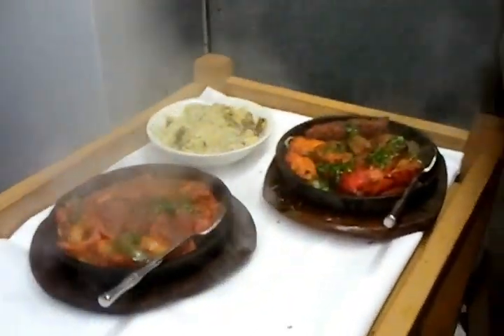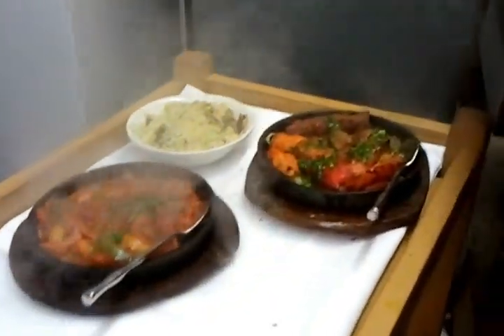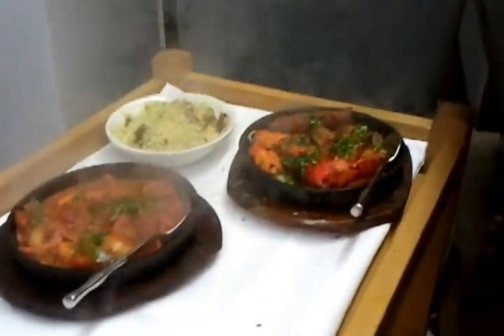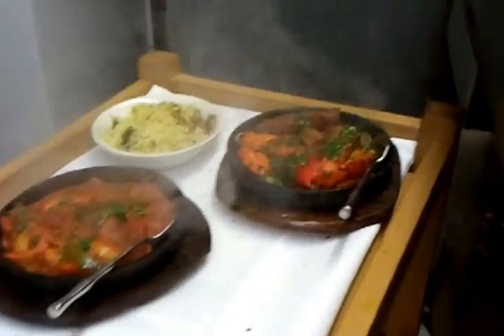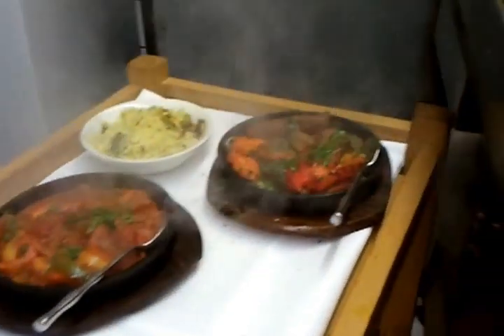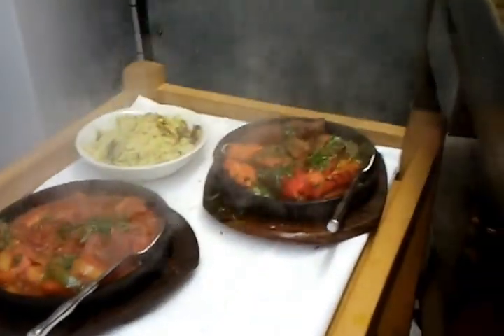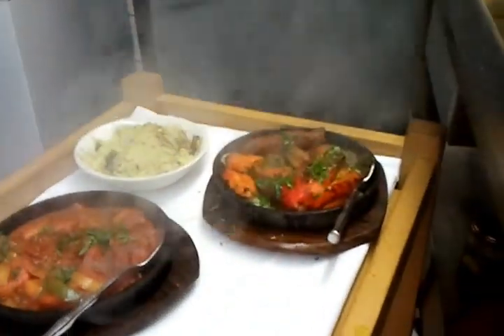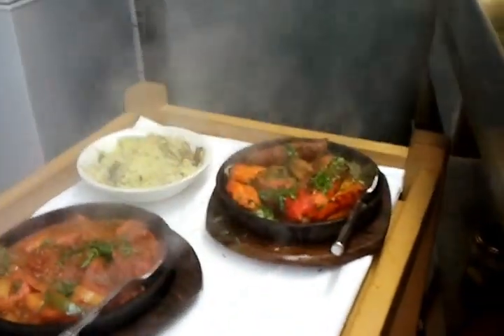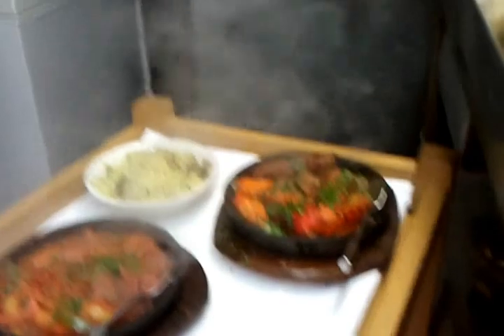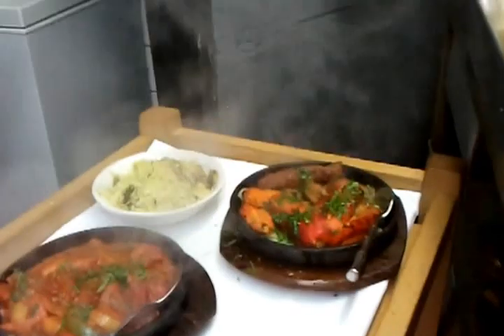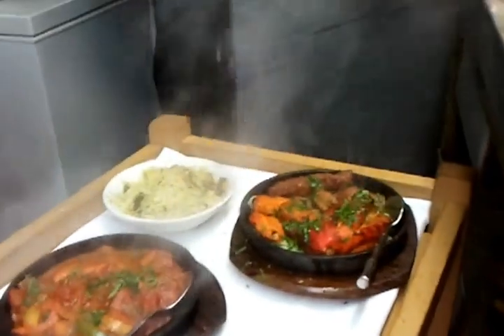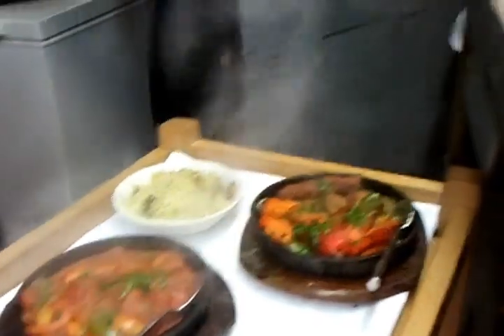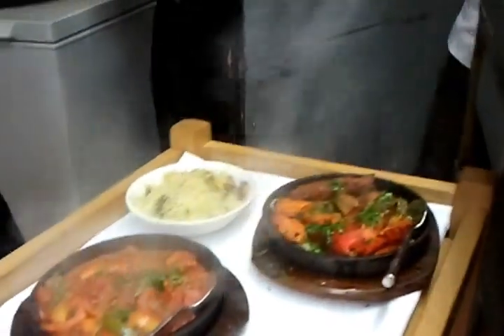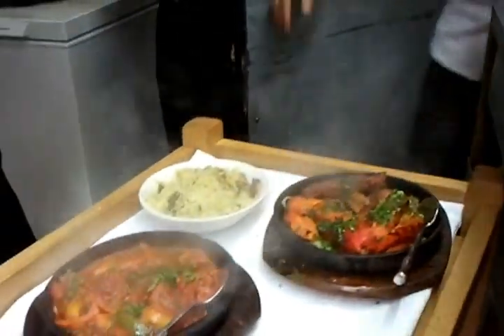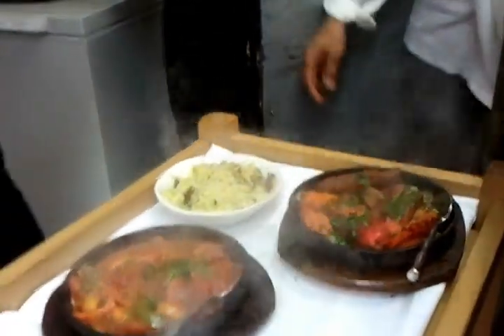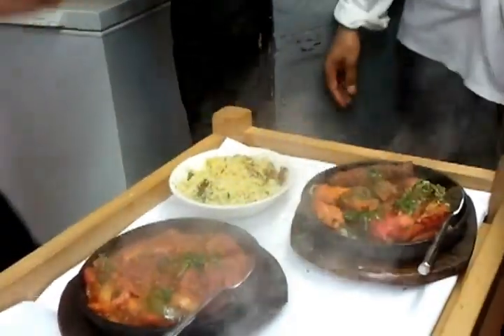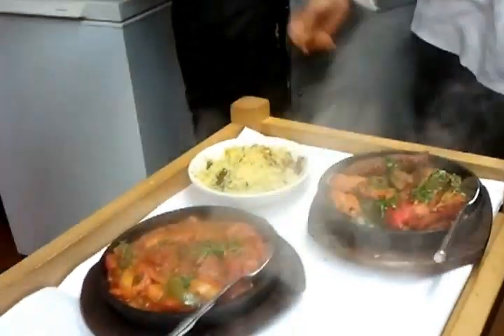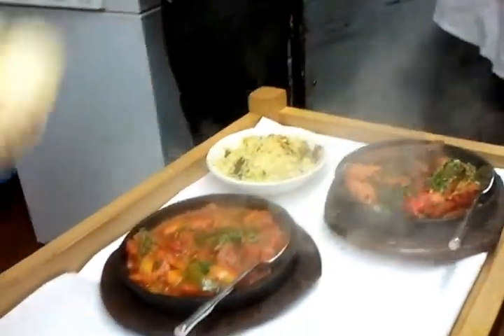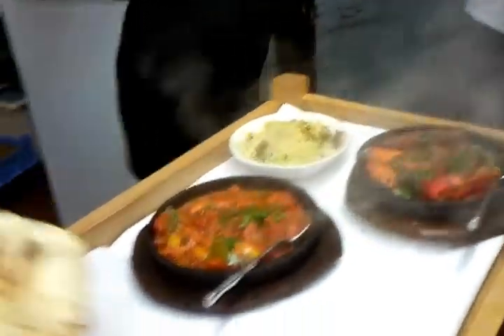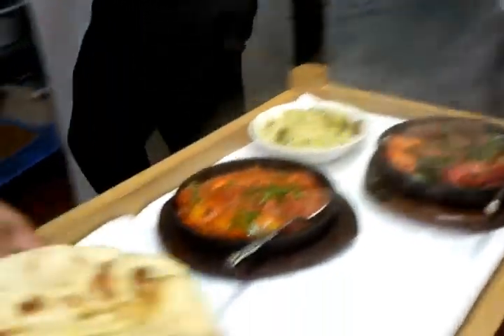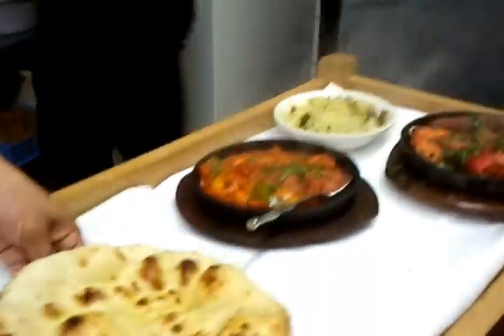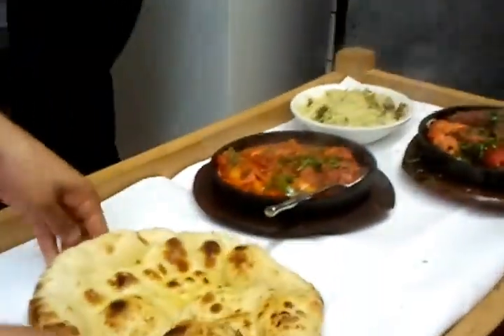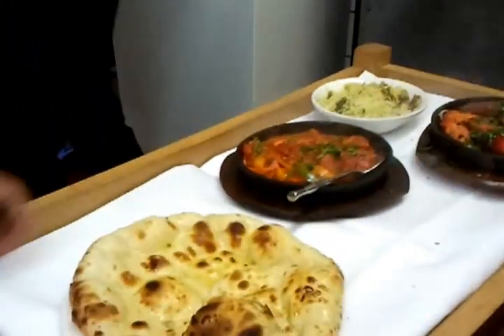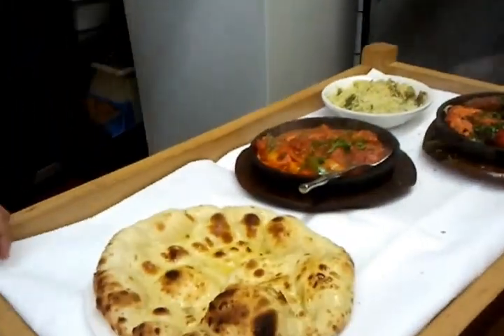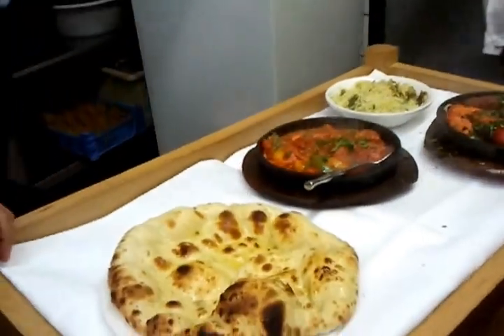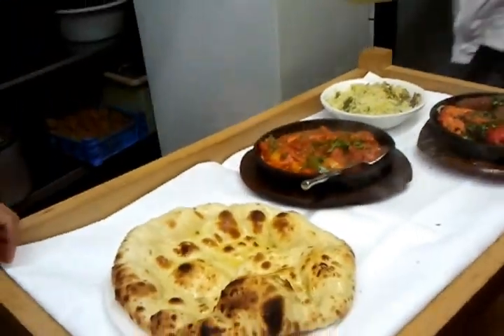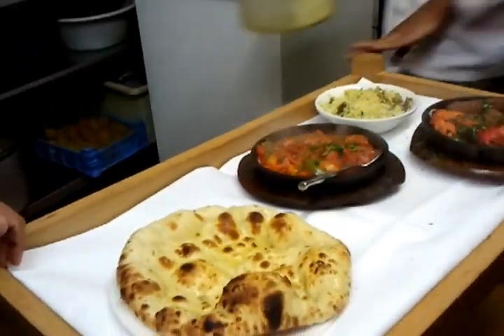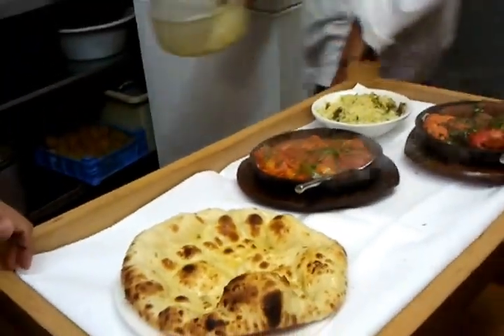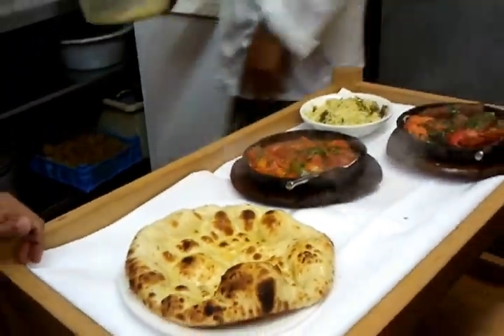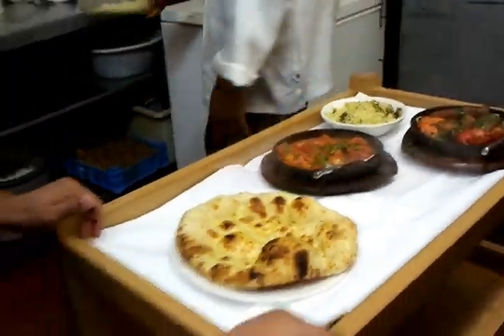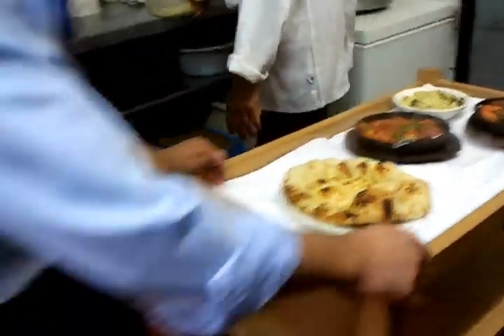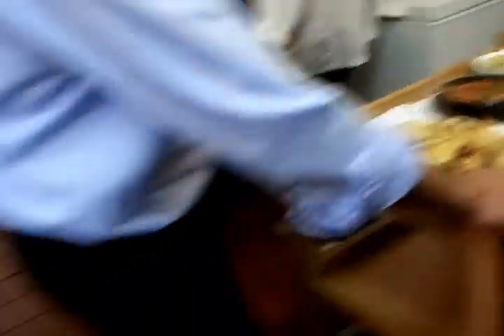Here we go — we have a mixed grill down there, and a mushroom fried rice, and a pleasant number there, beautifully done, excellent.